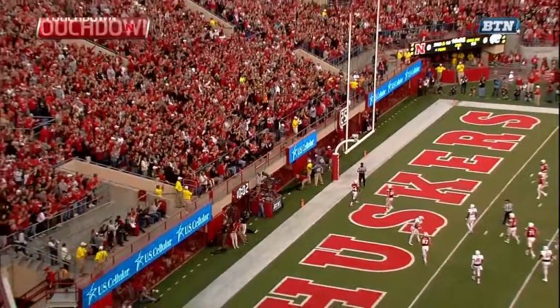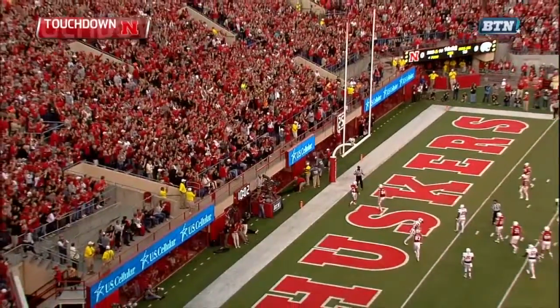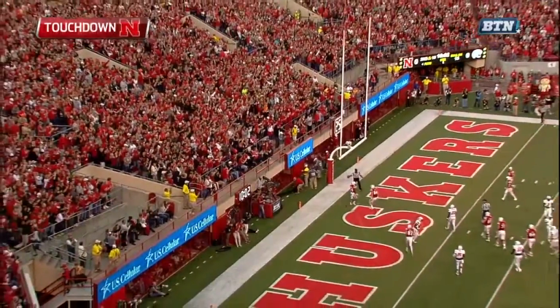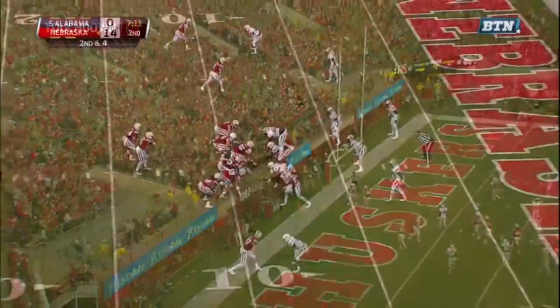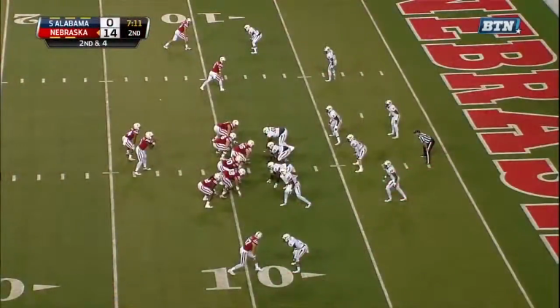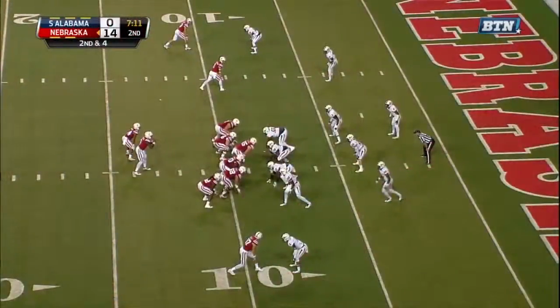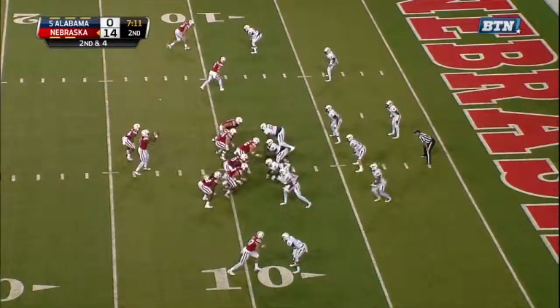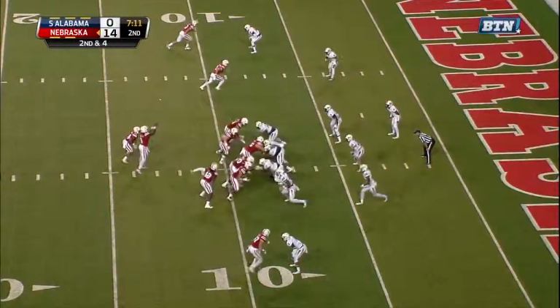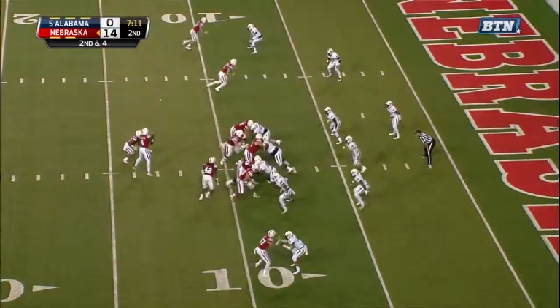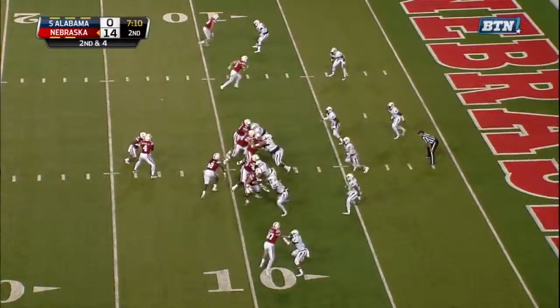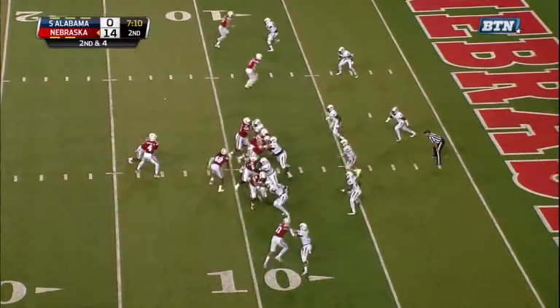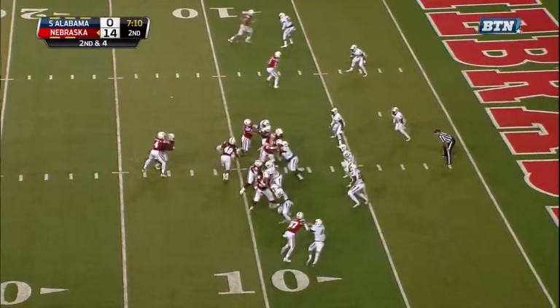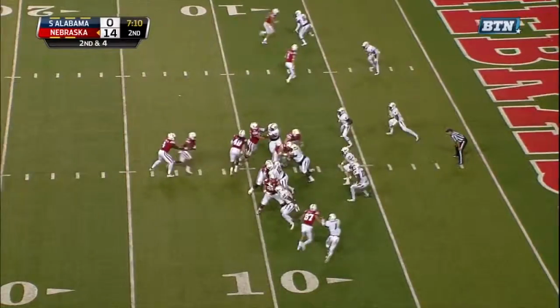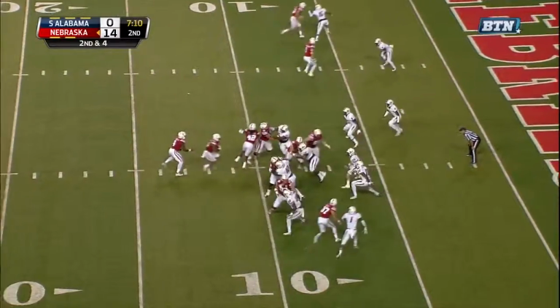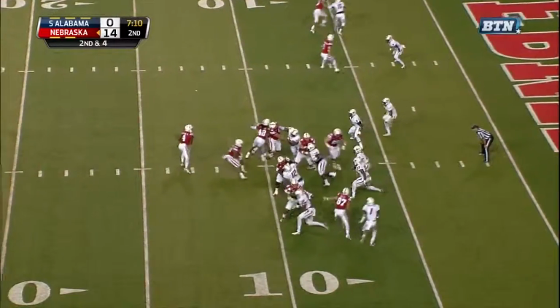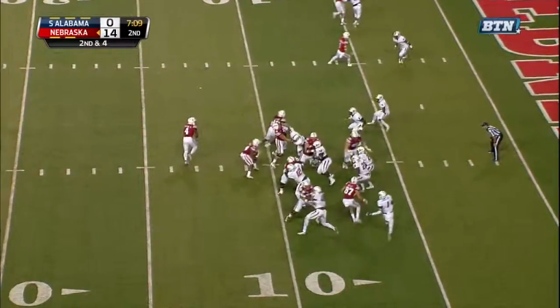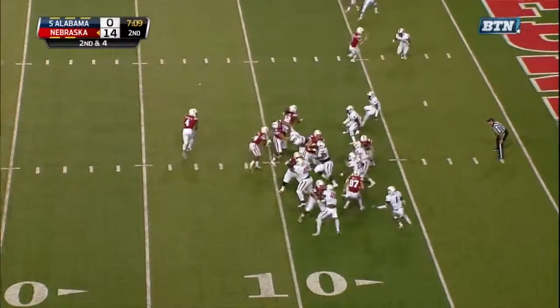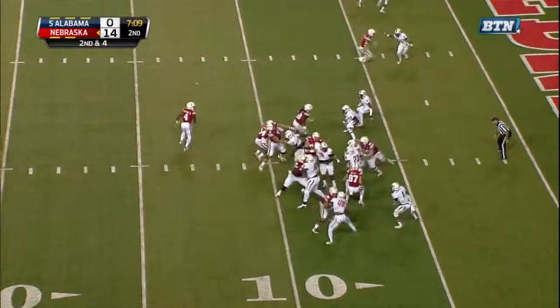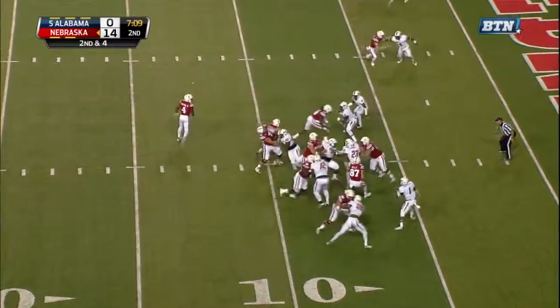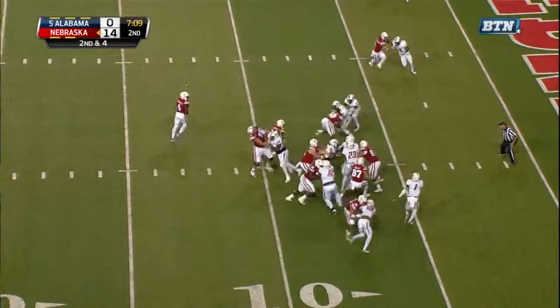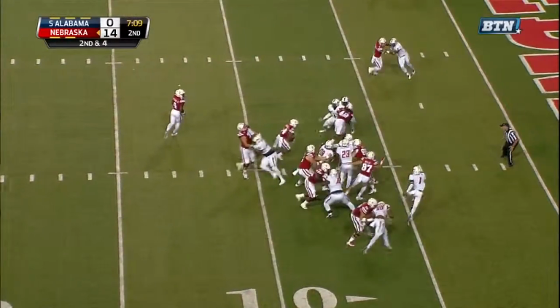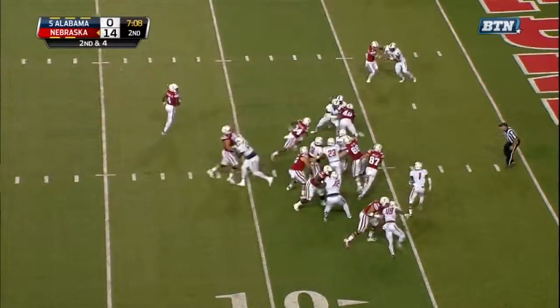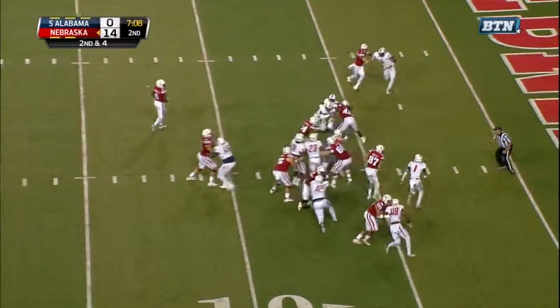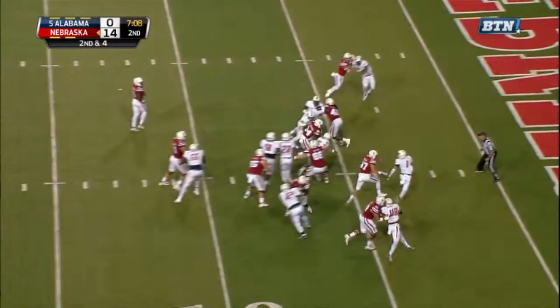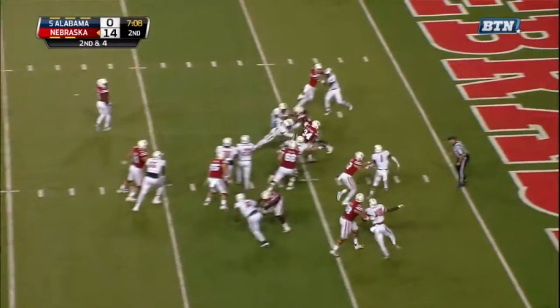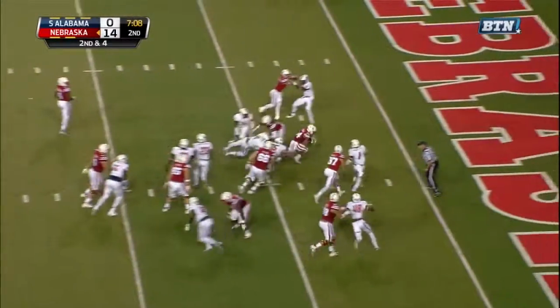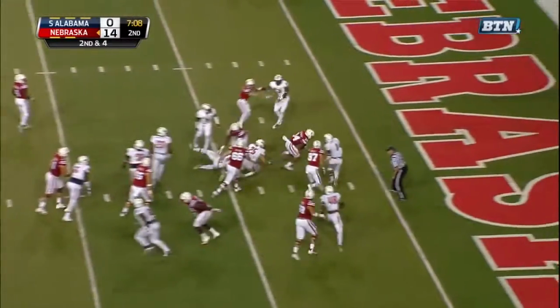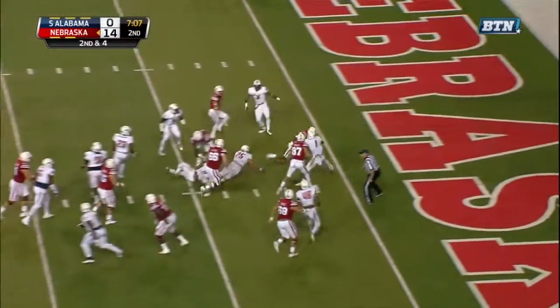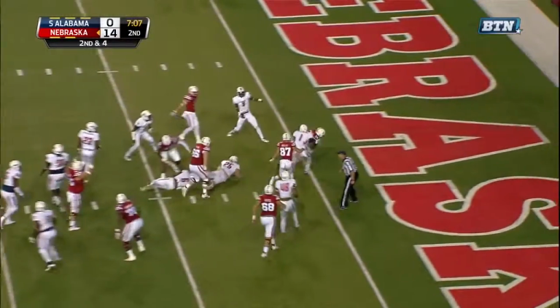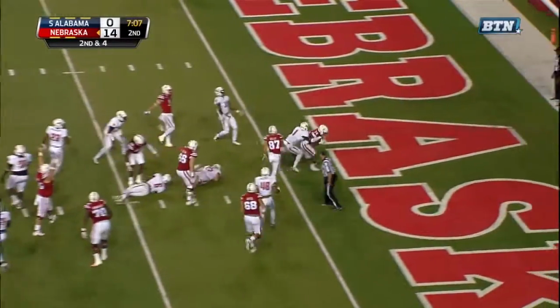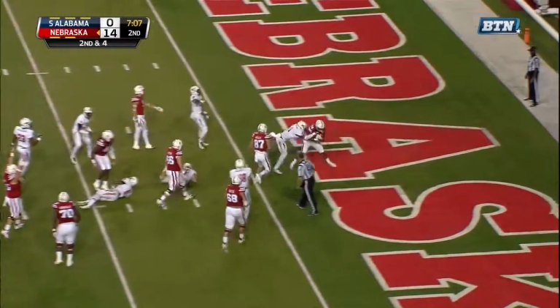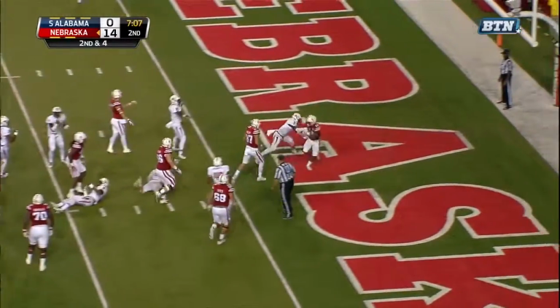First. Snap count, high snap, pulls it down. Newbie bounces, waits, goes straight forward, touchdown.